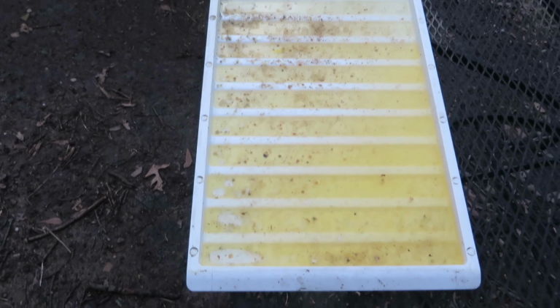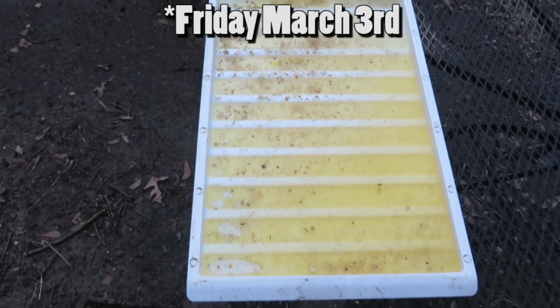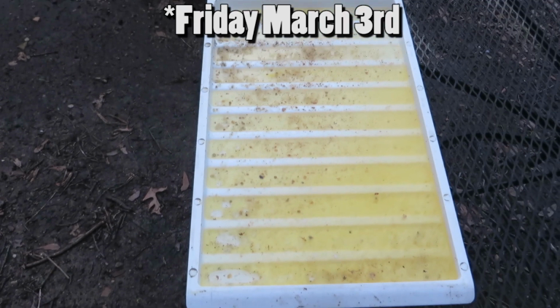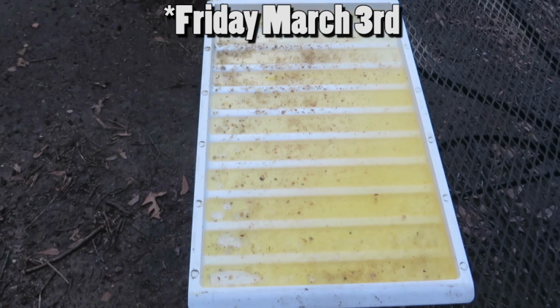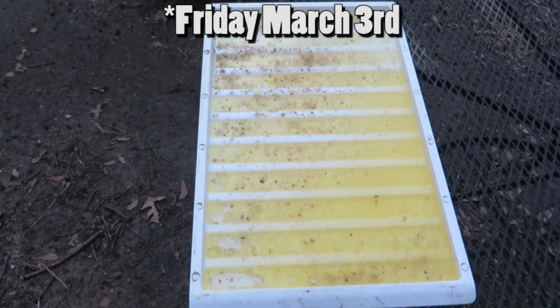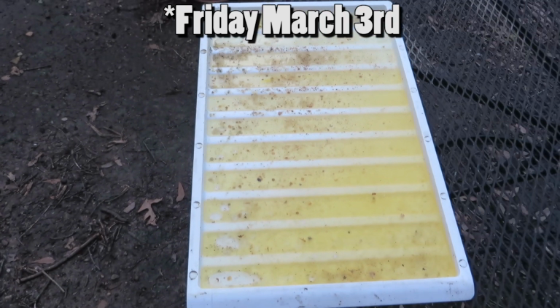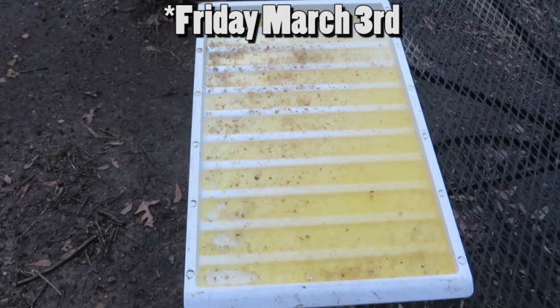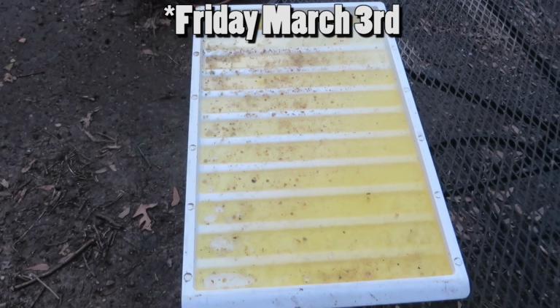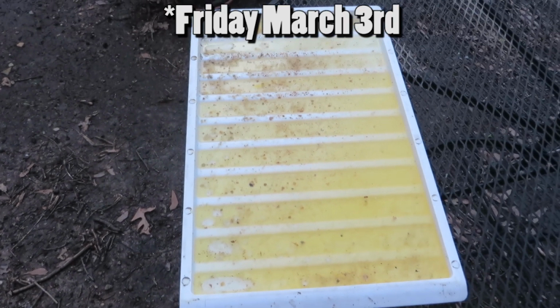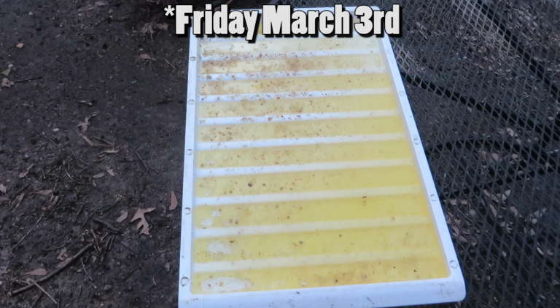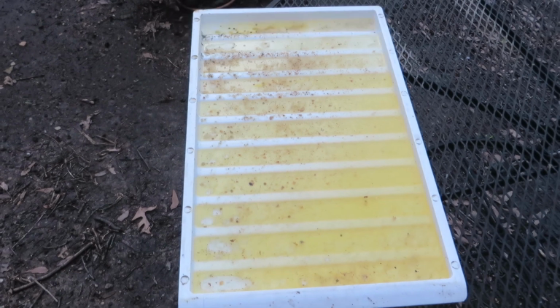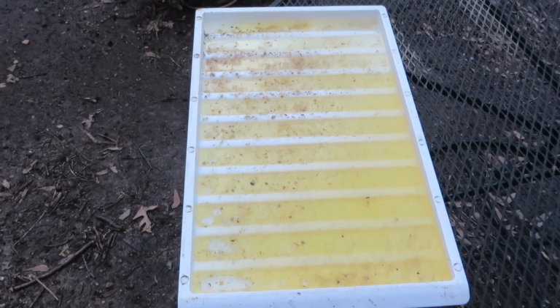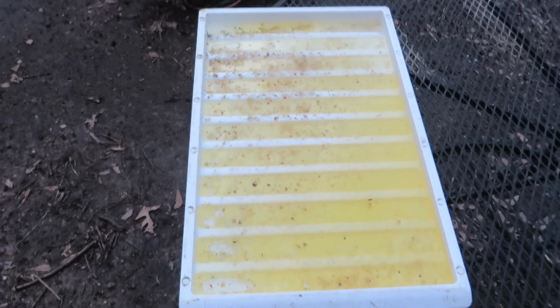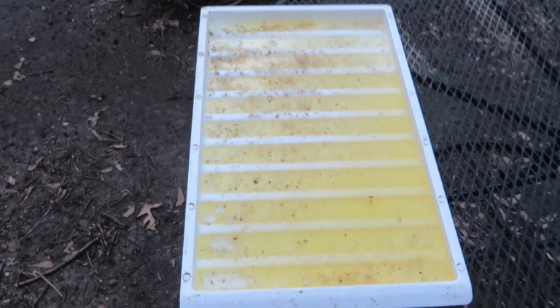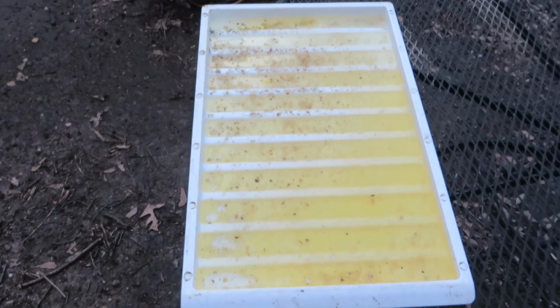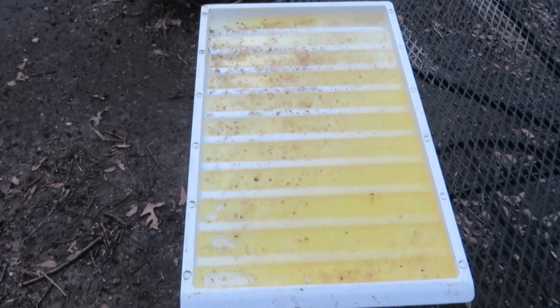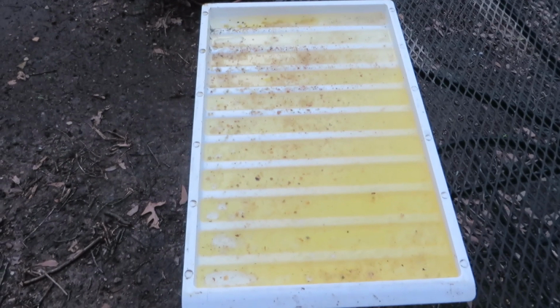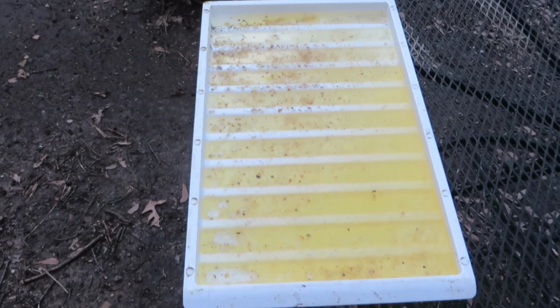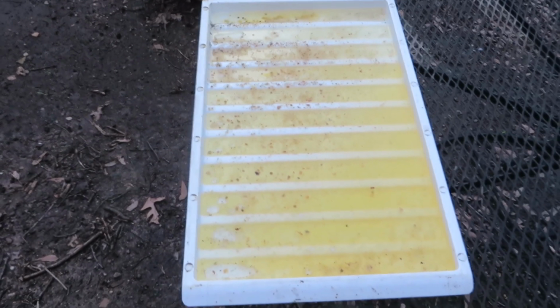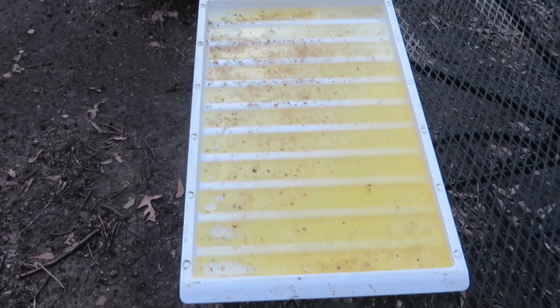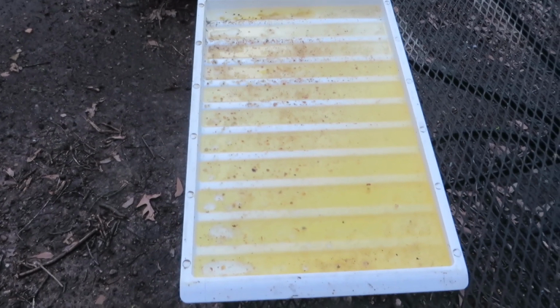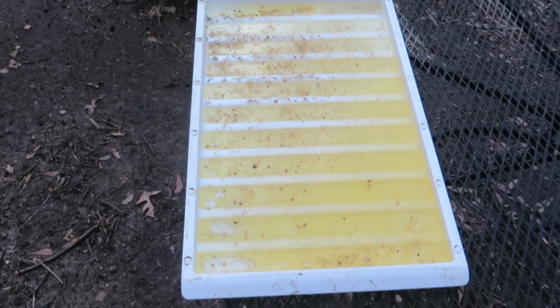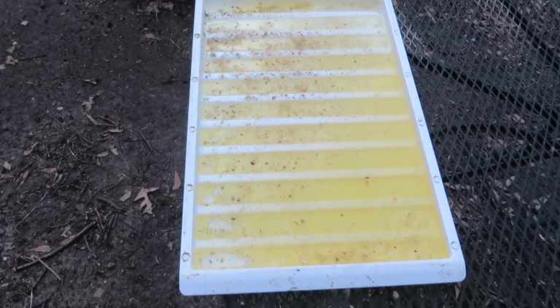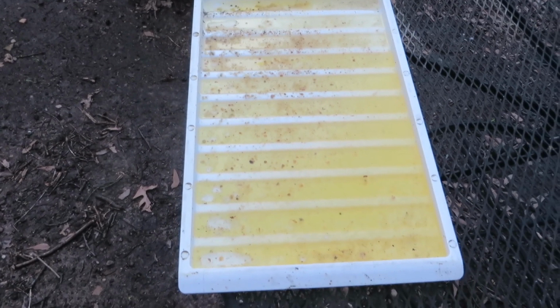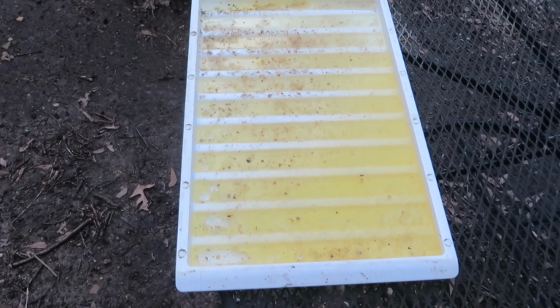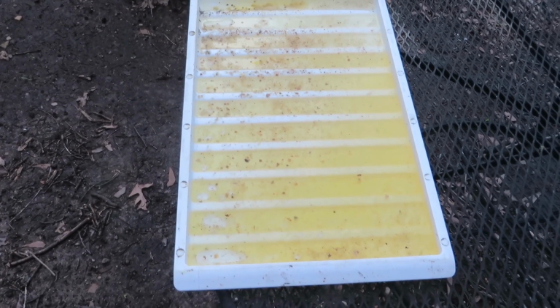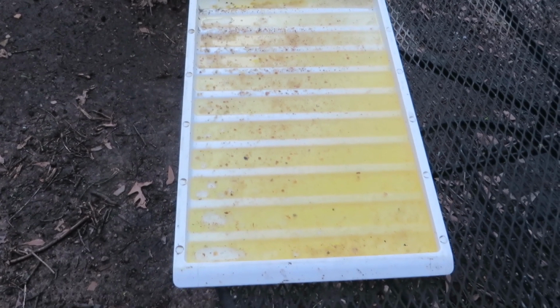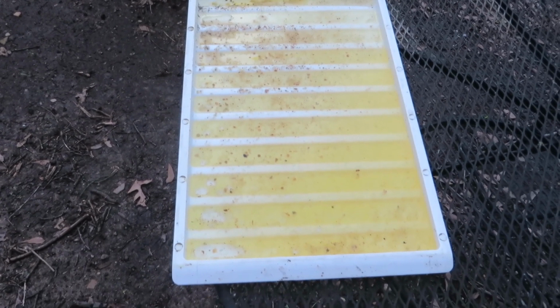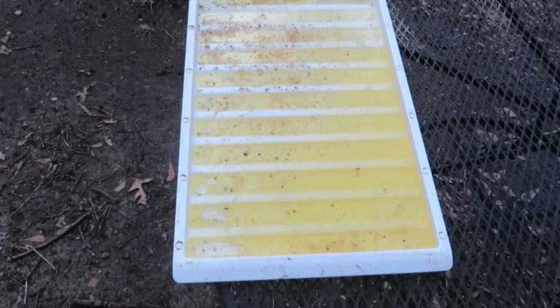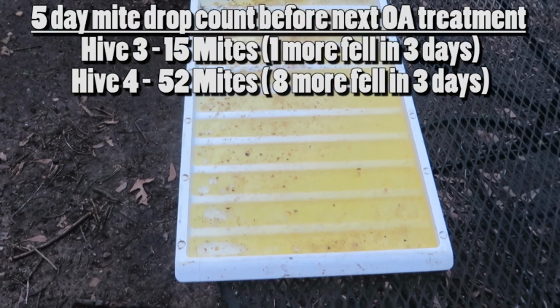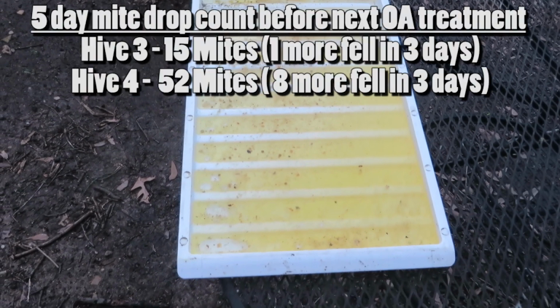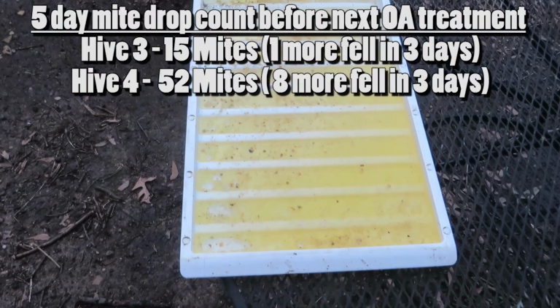Friday, March 2nd — this is hive three. I have 15 mites. This has been five days since the last OA treatment.